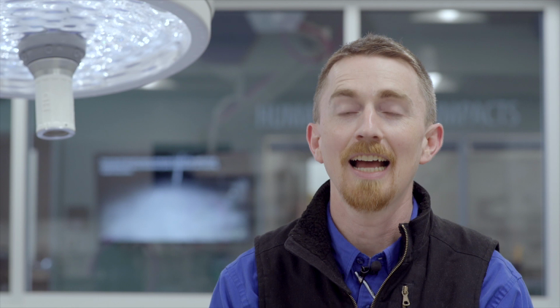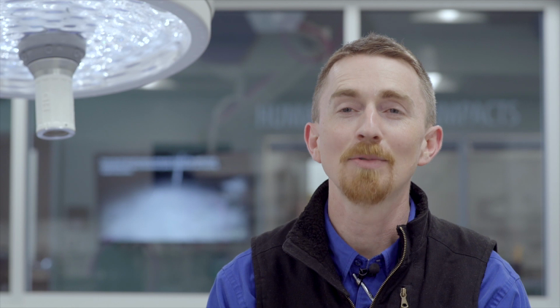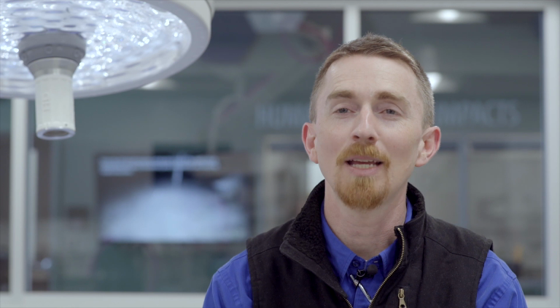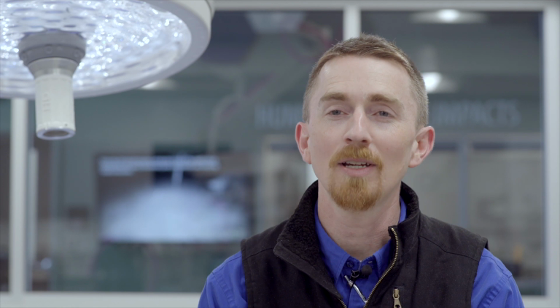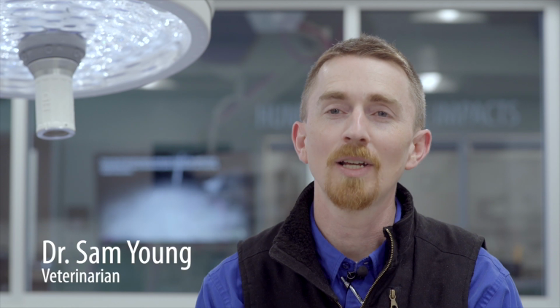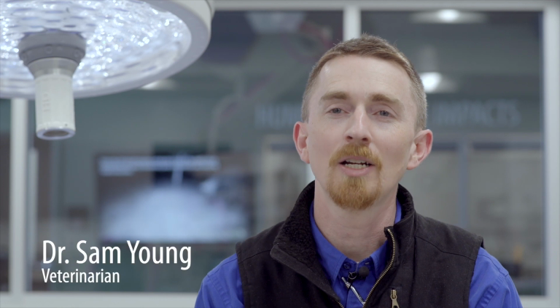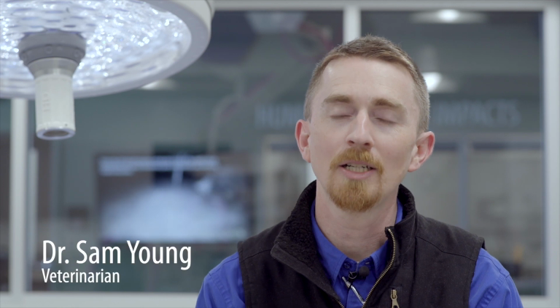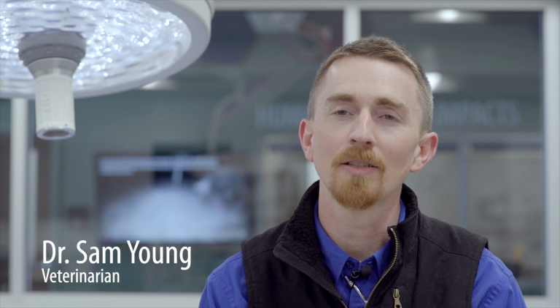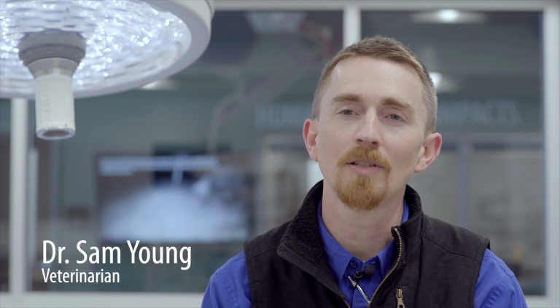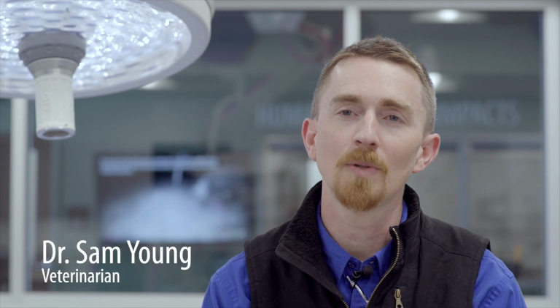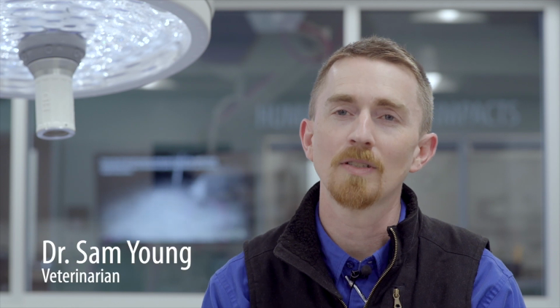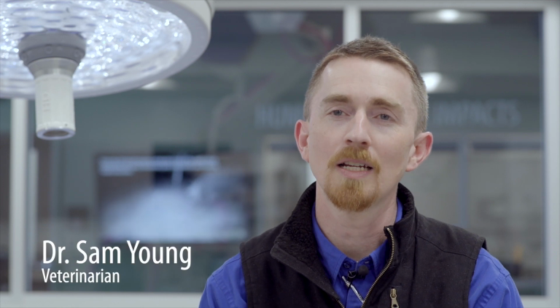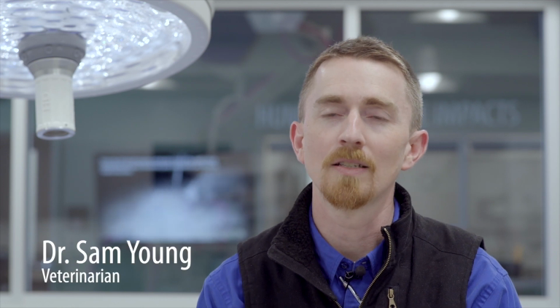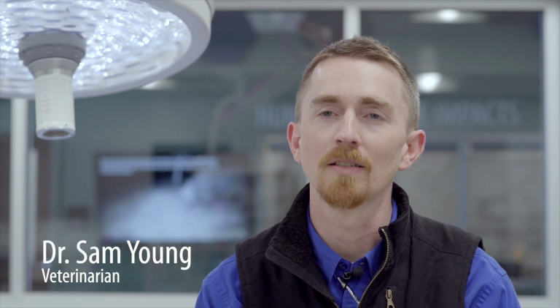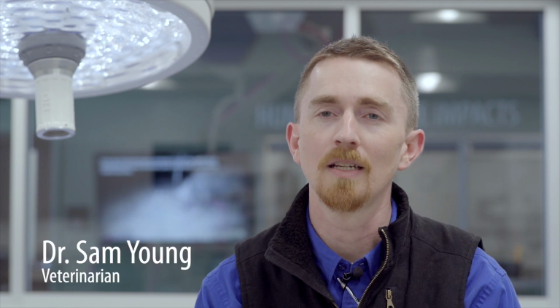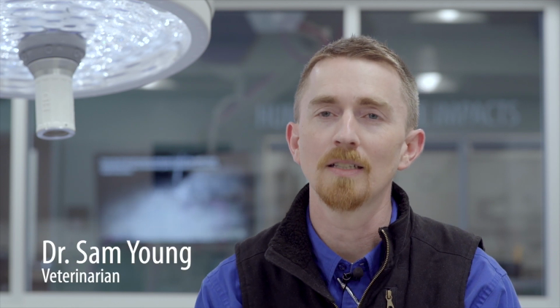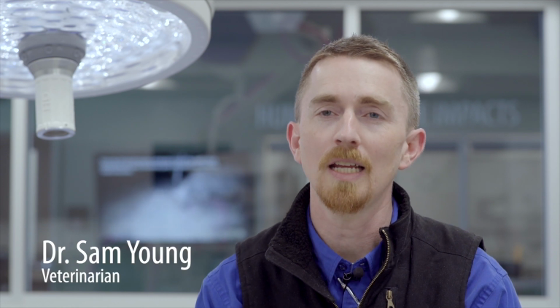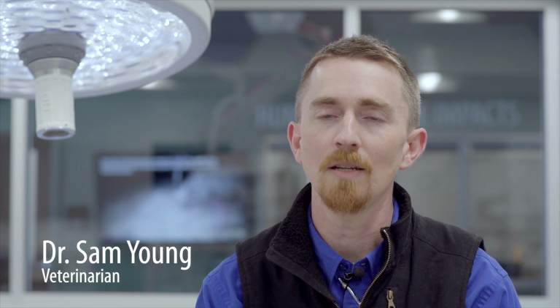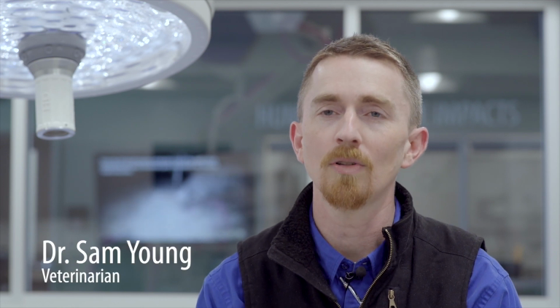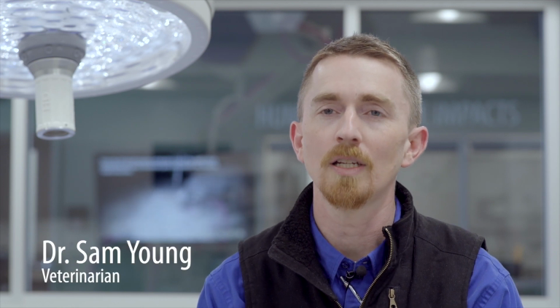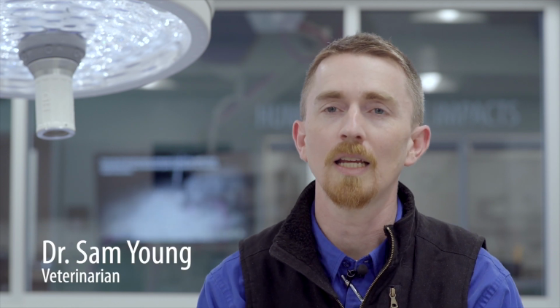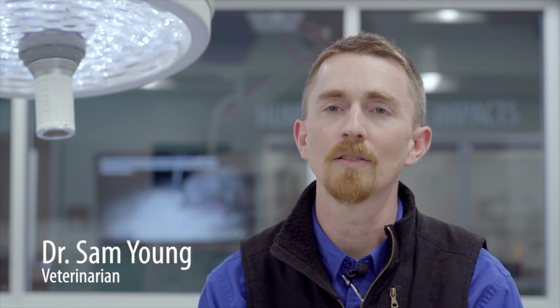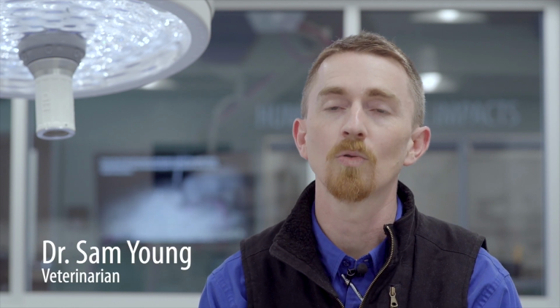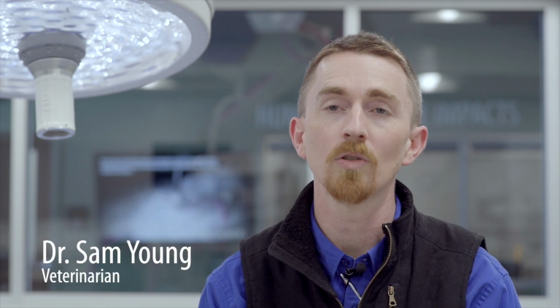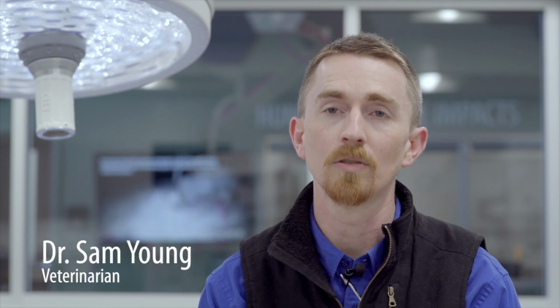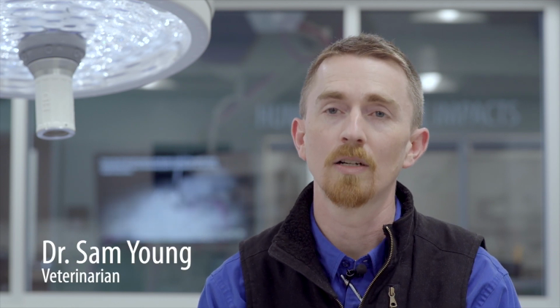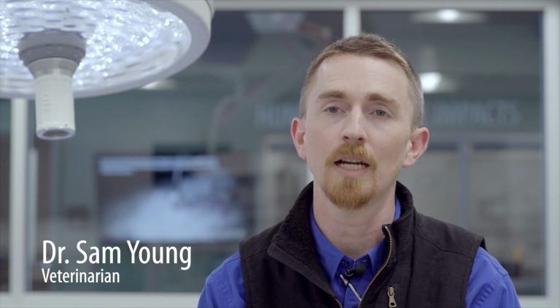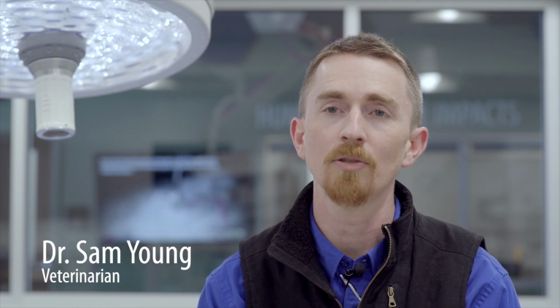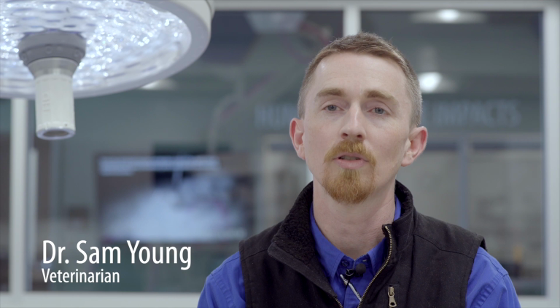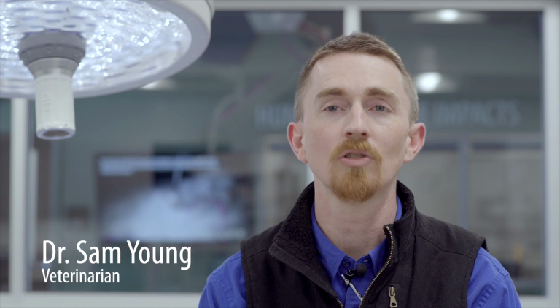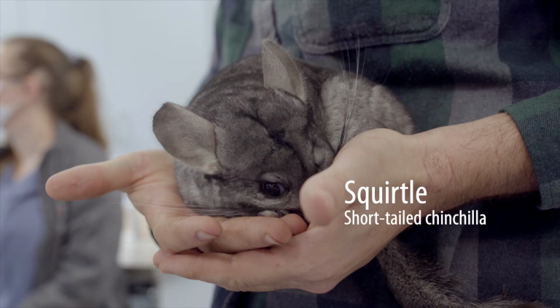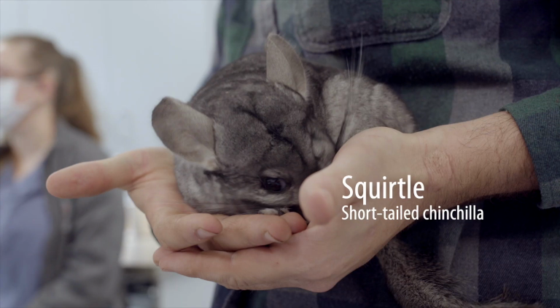Hi, I'm Sam Young, veterinarian here at the Greensboro Science Center, and today we're looking at Squirtle, our nine-year-old chinchilla.